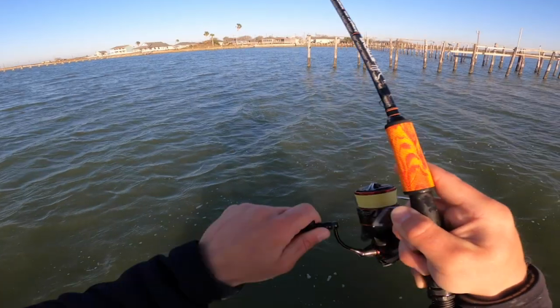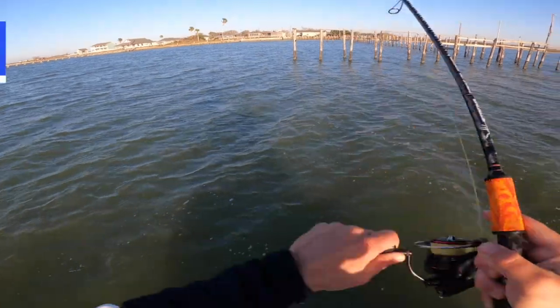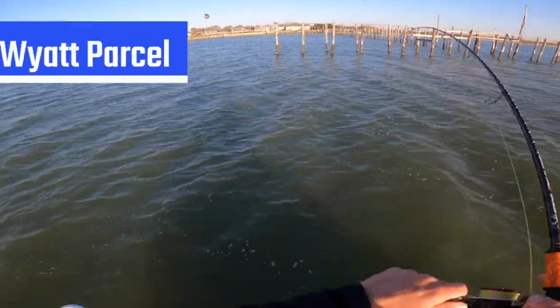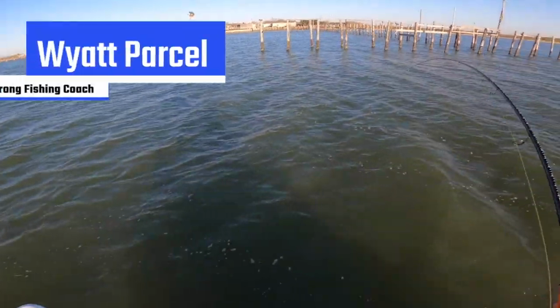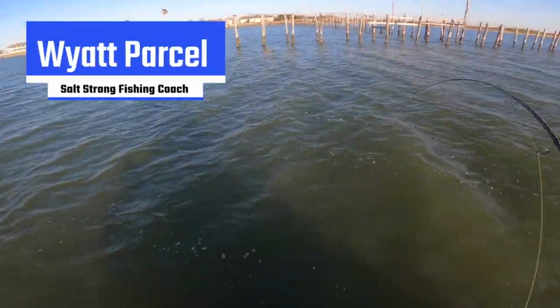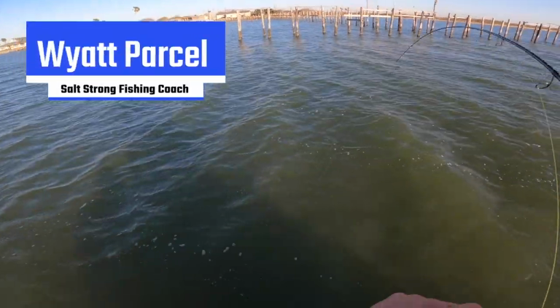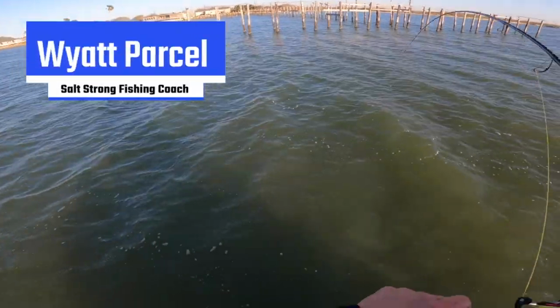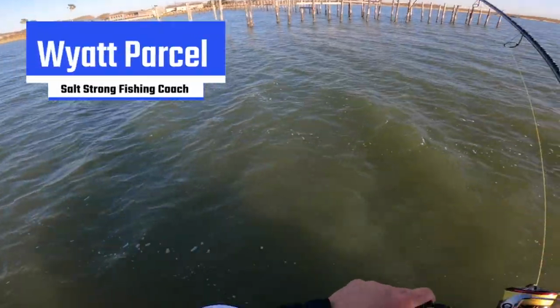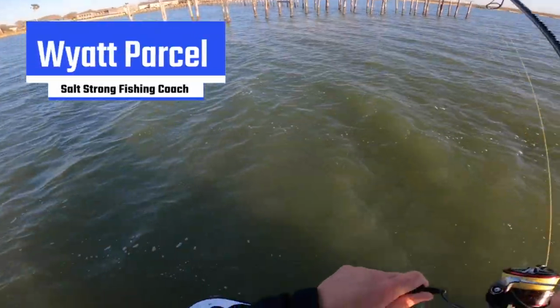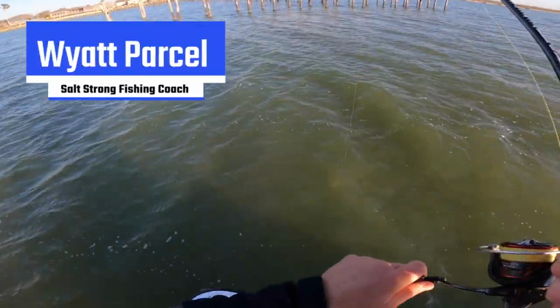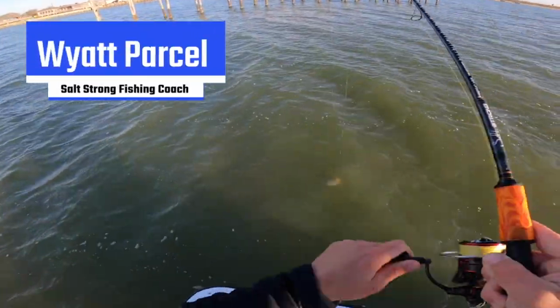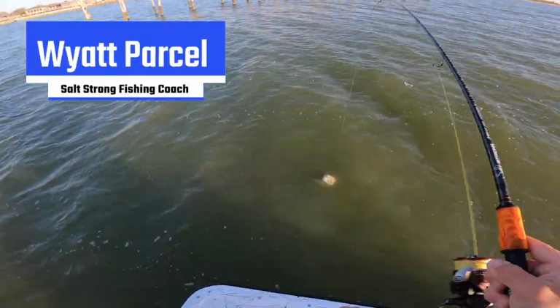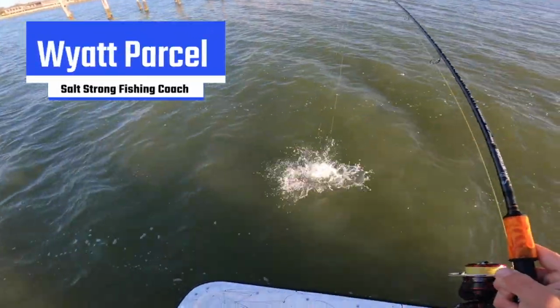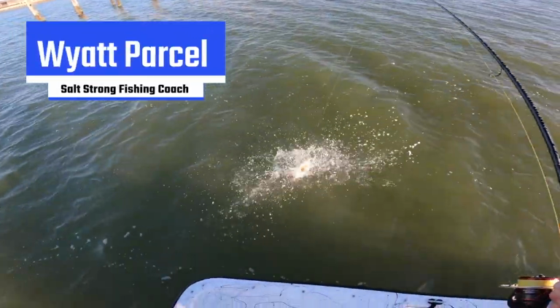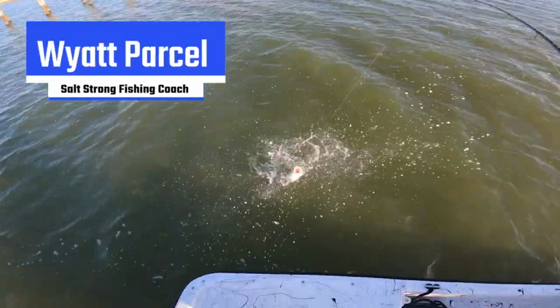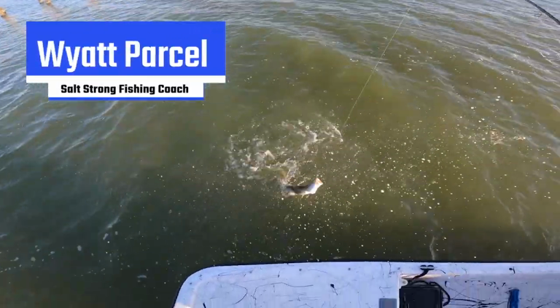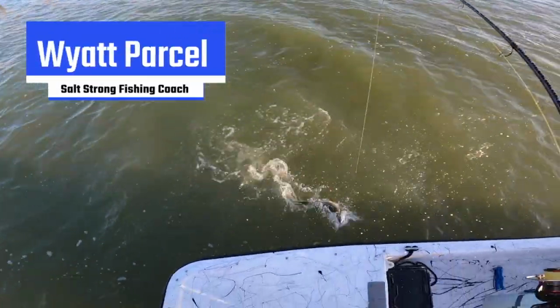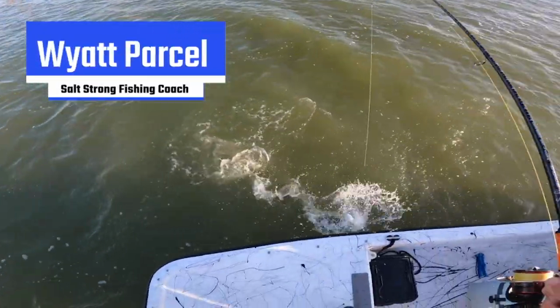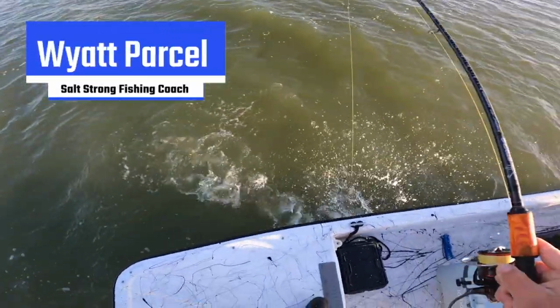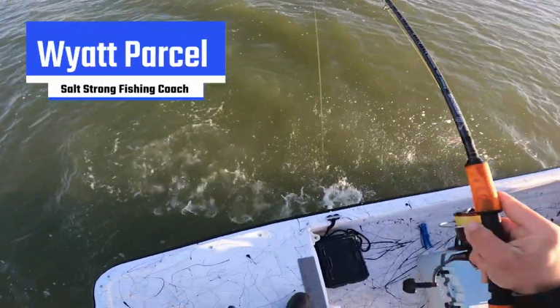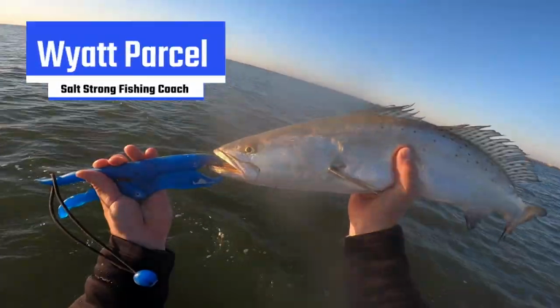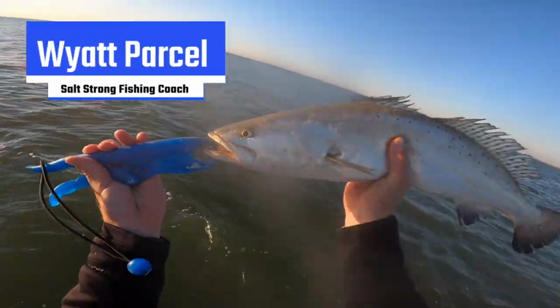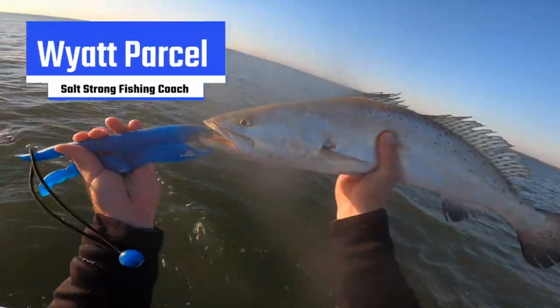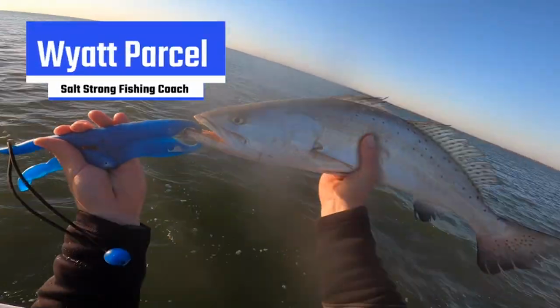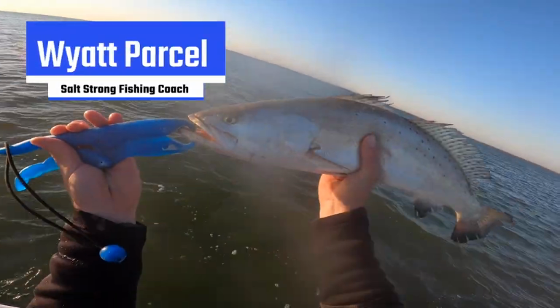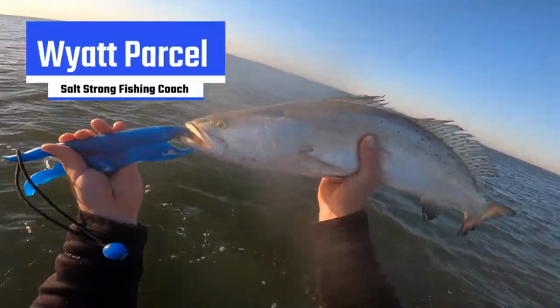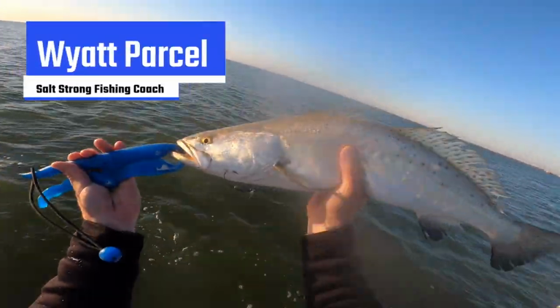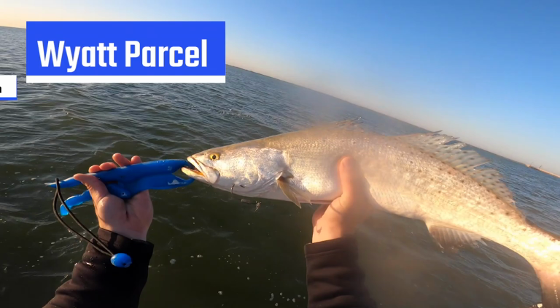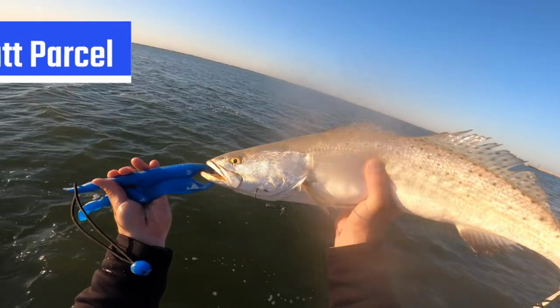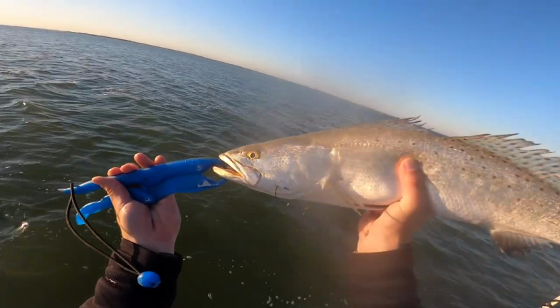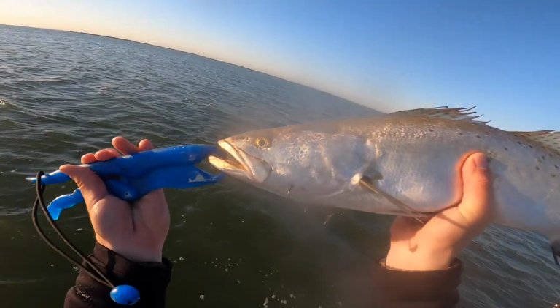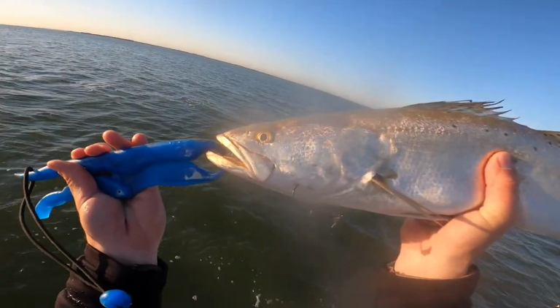What's going on Salt Strong Nation? I've got a great tip for you guys on catching big trout in the spring in a very overlooked spot.